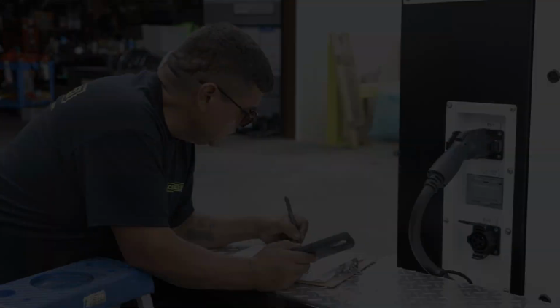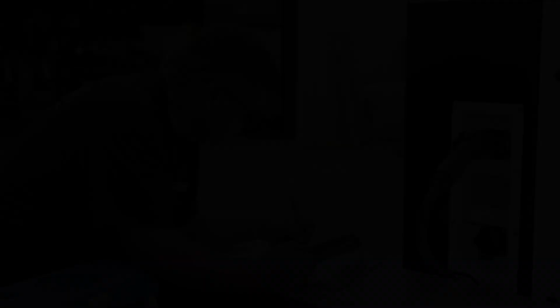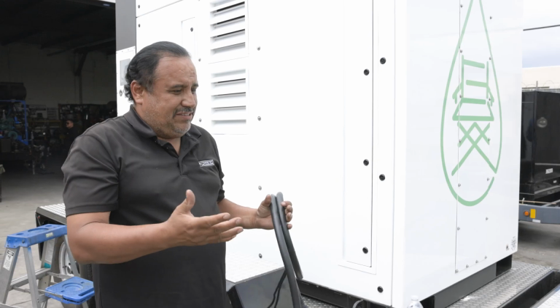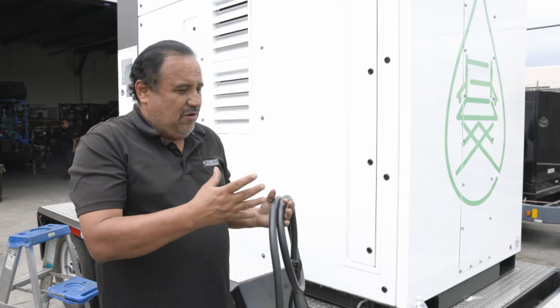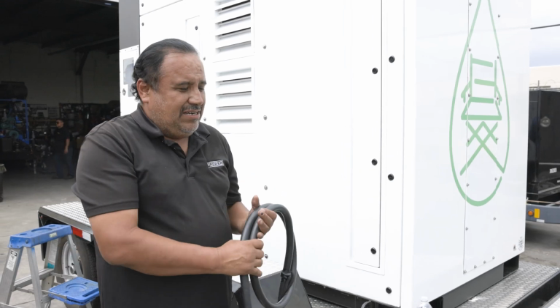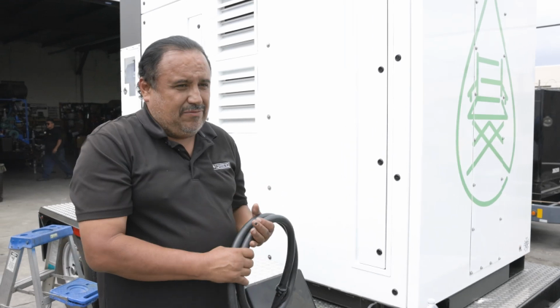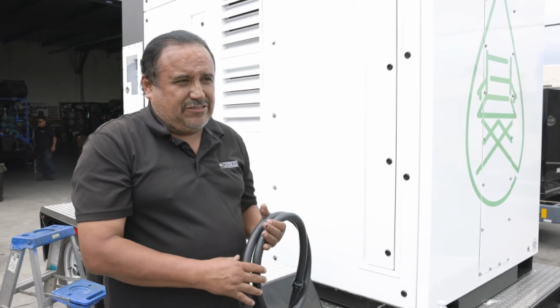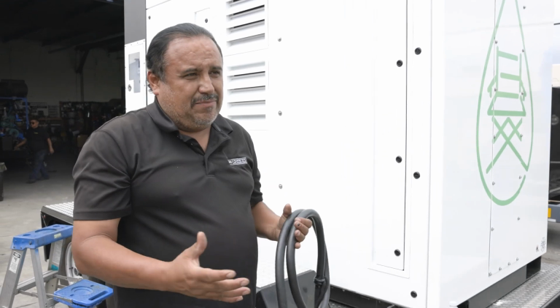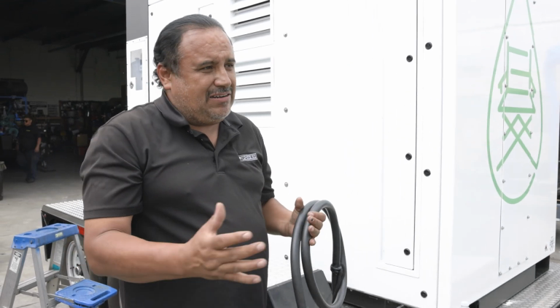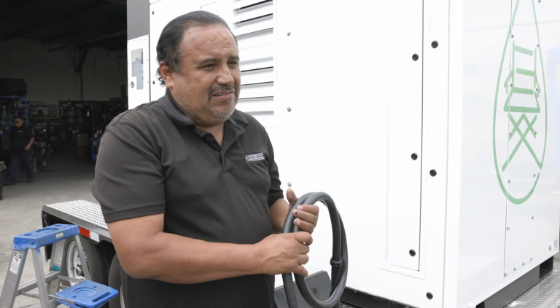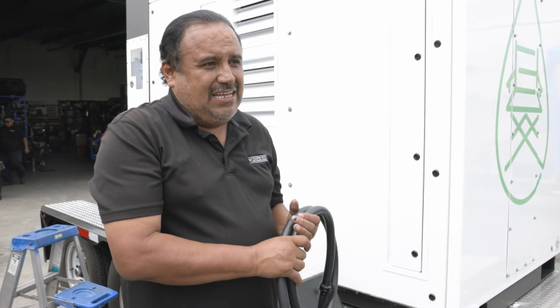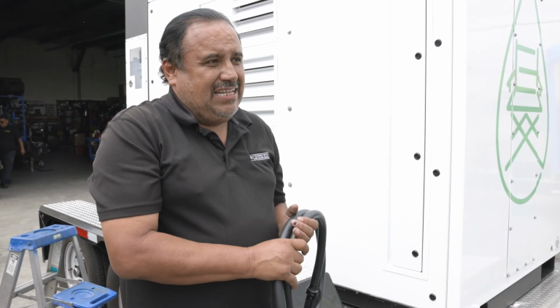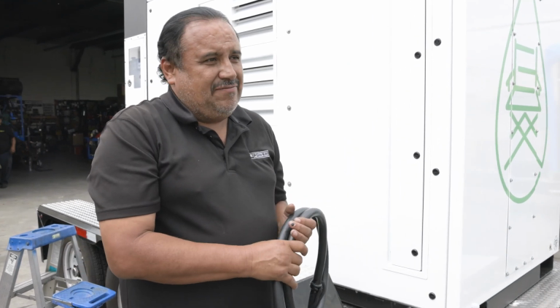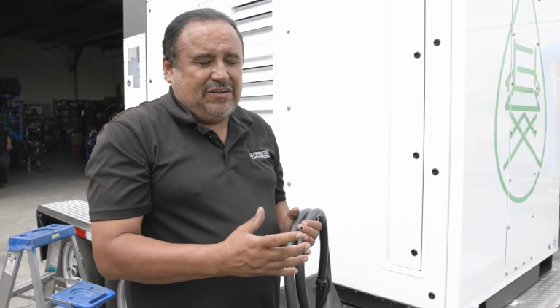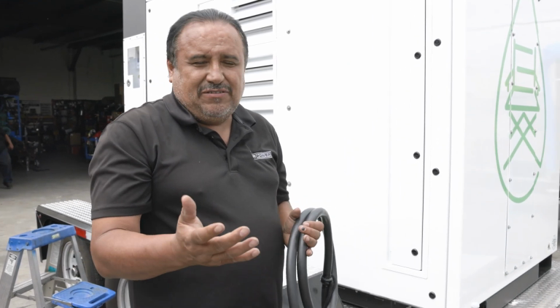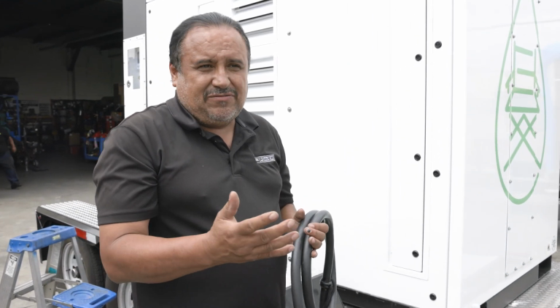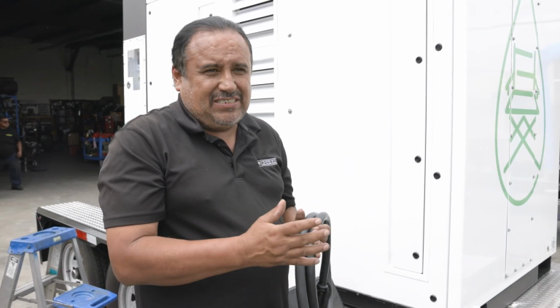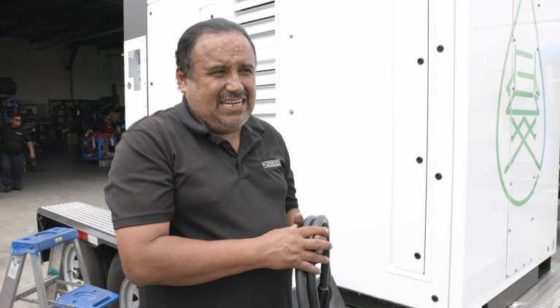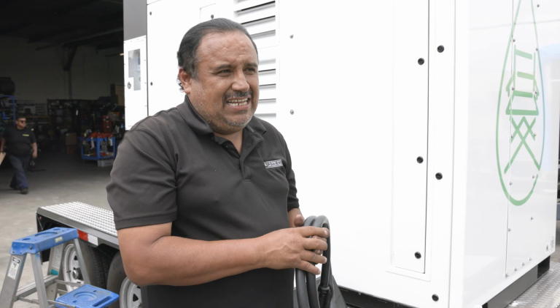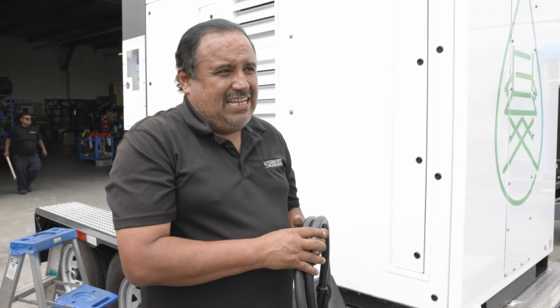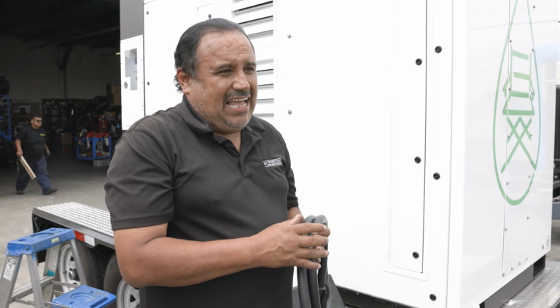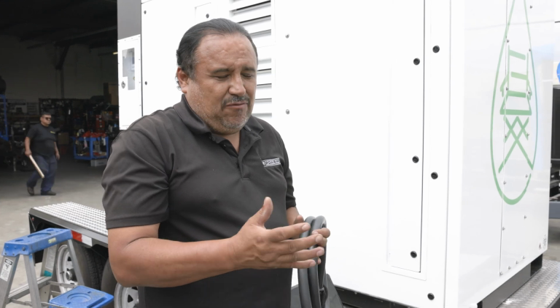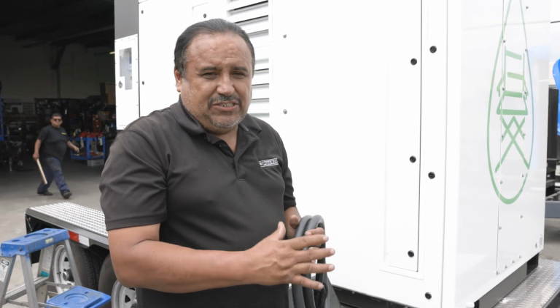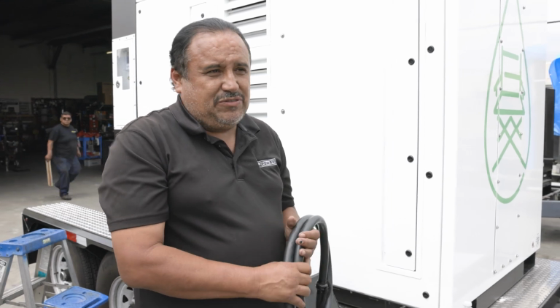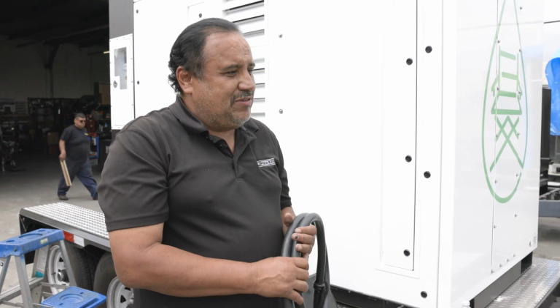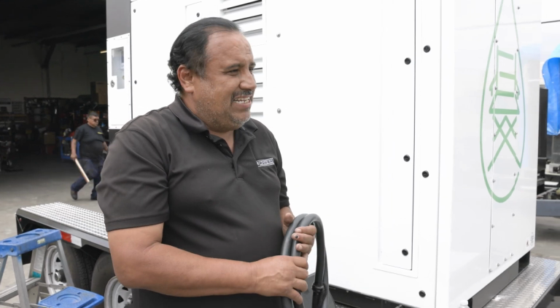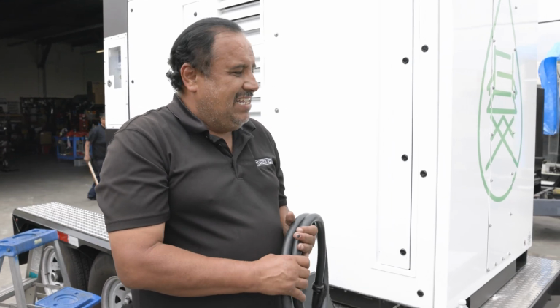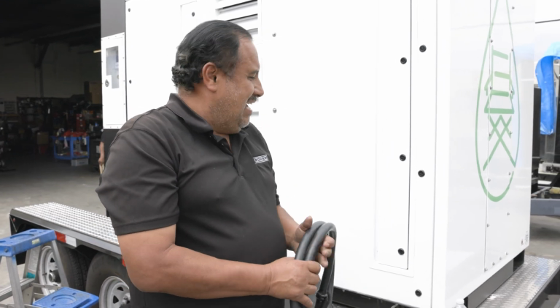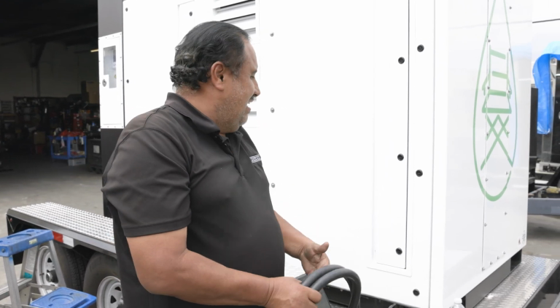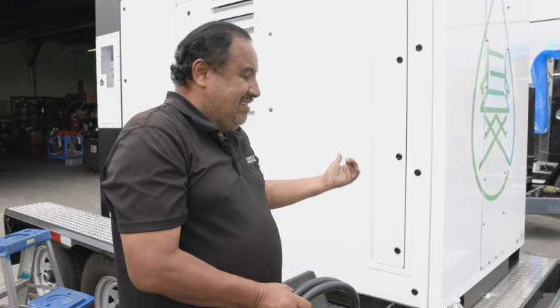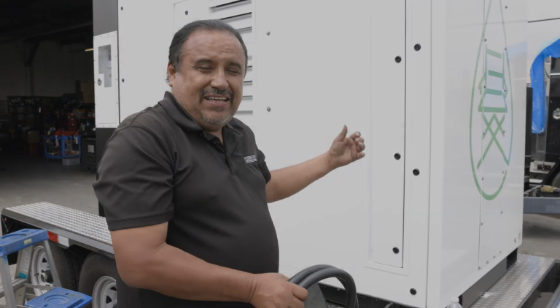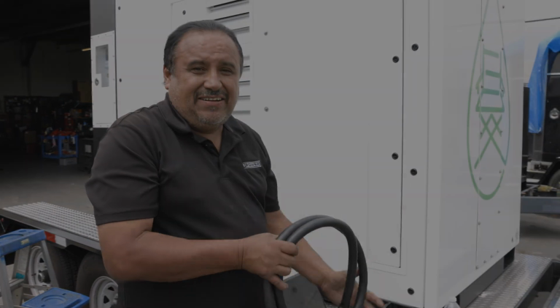We took the load — it took the block load. Frequency was real steady, voltage was real steady. Looking good.